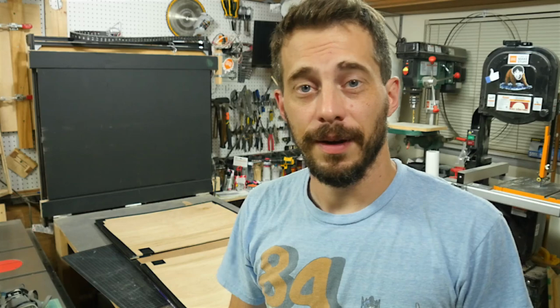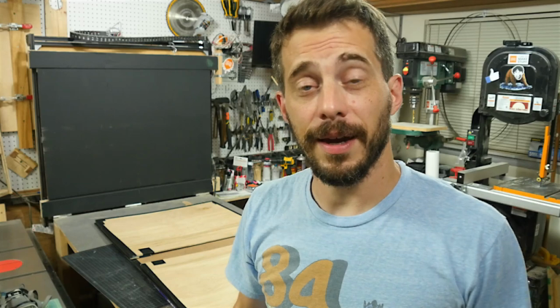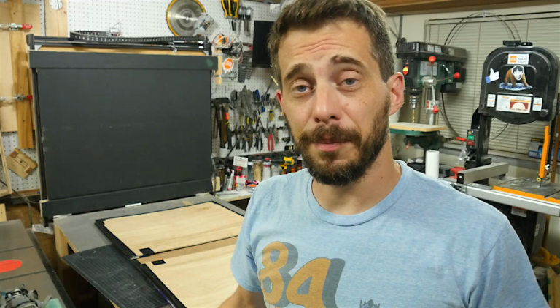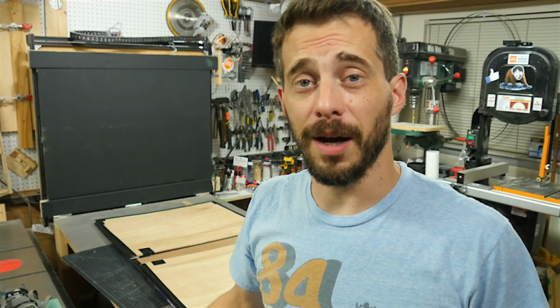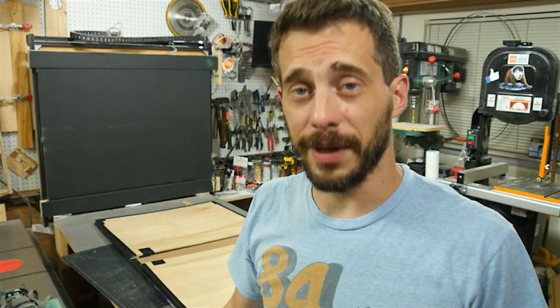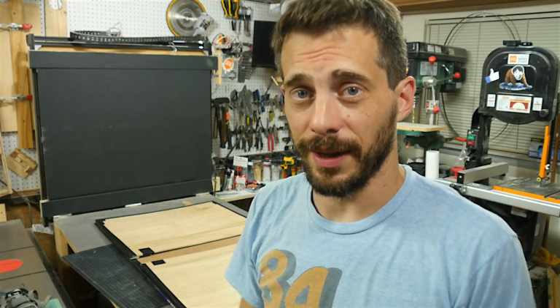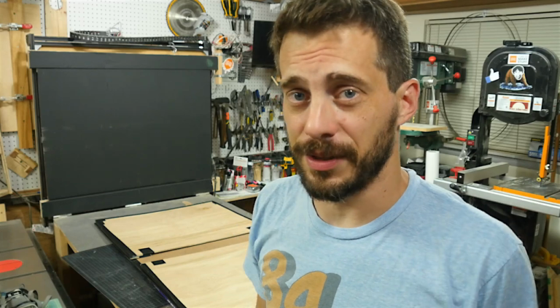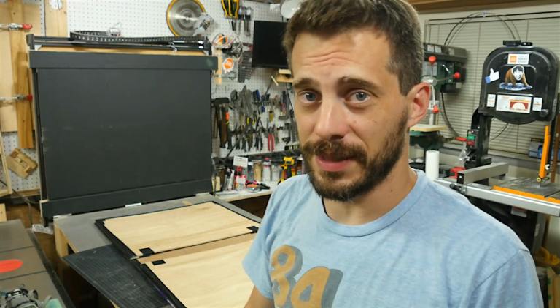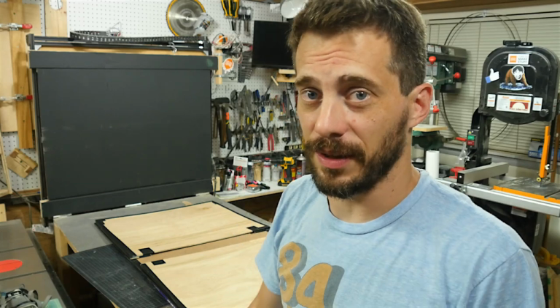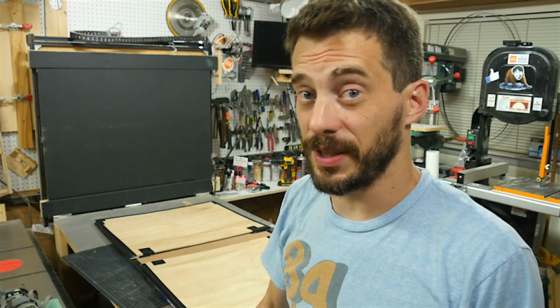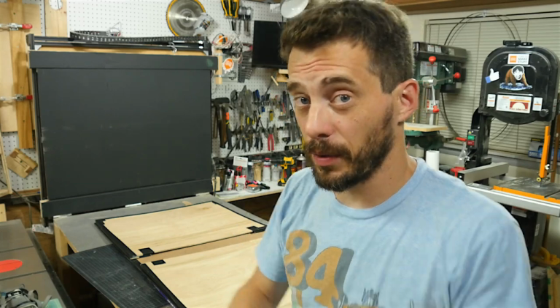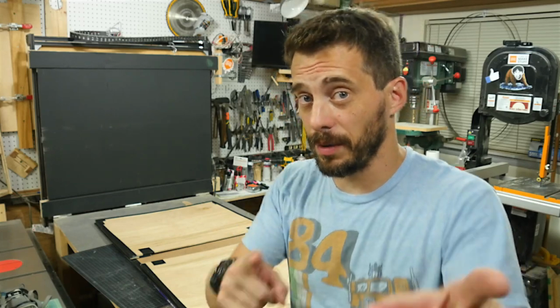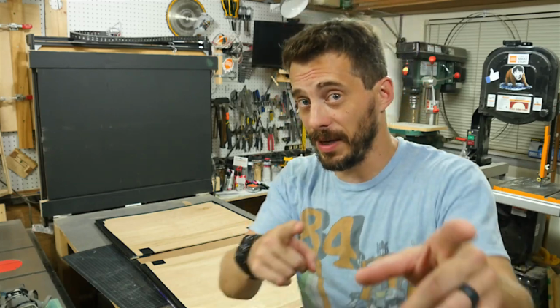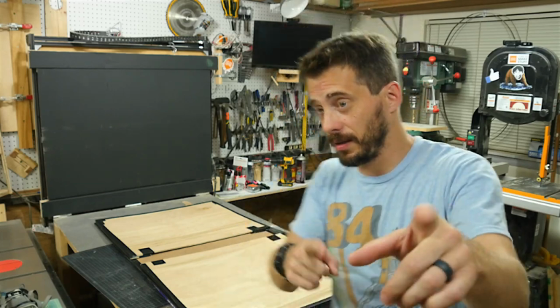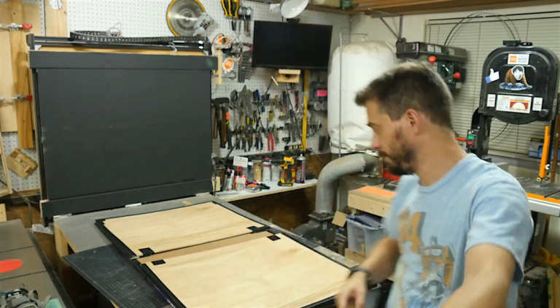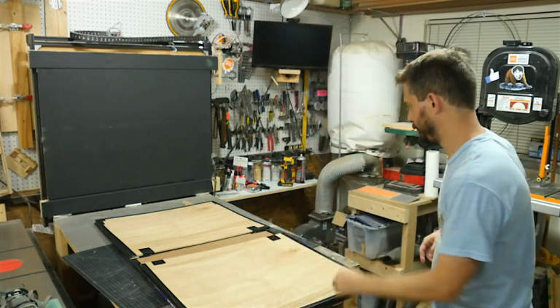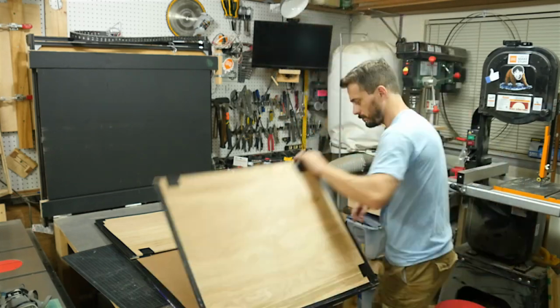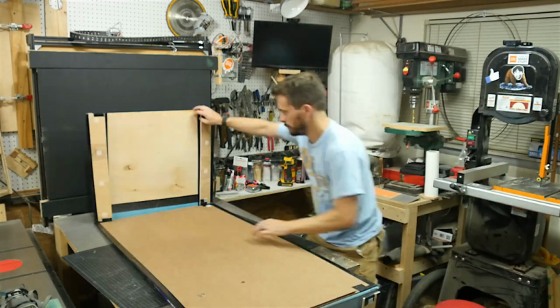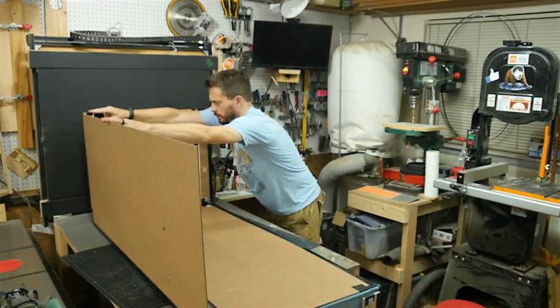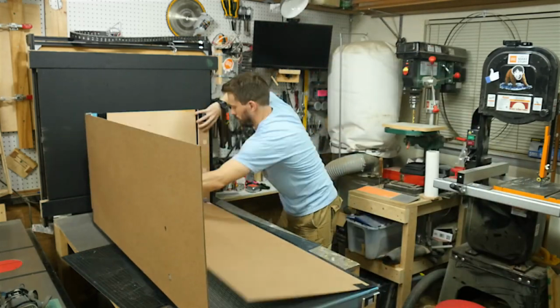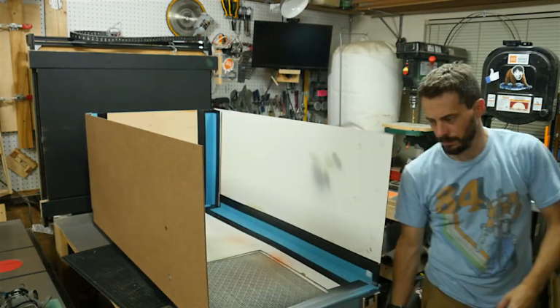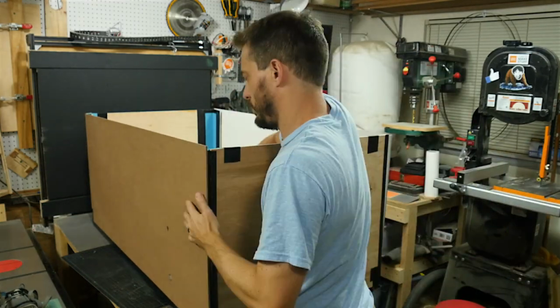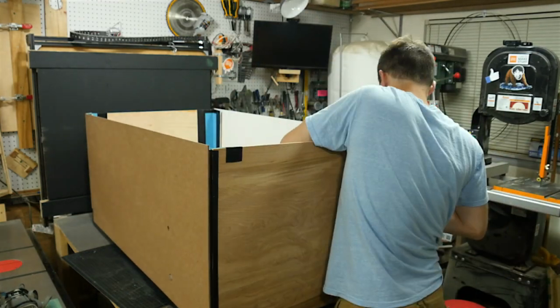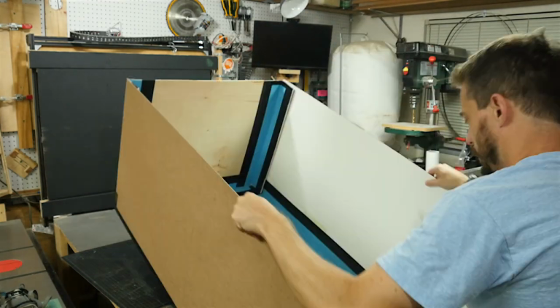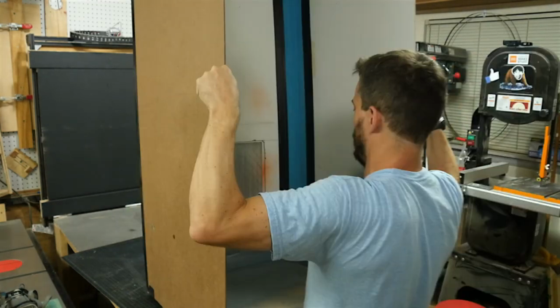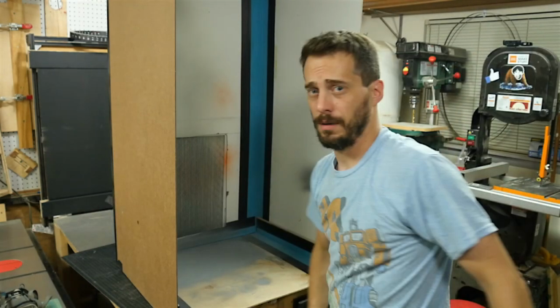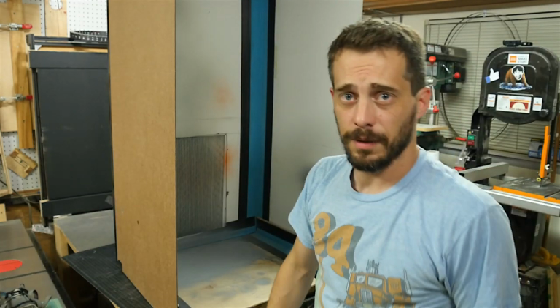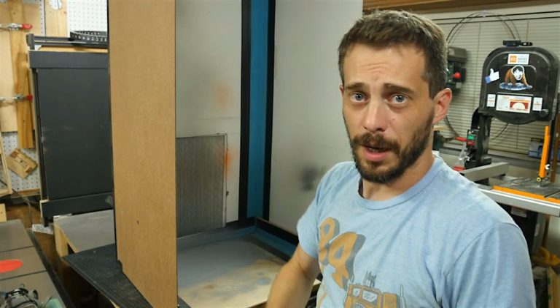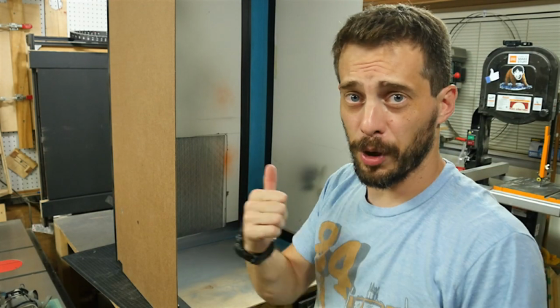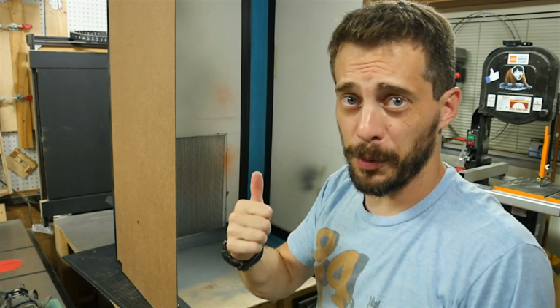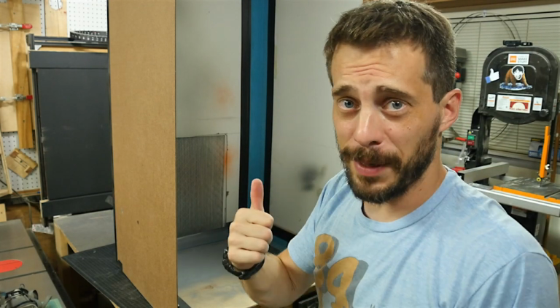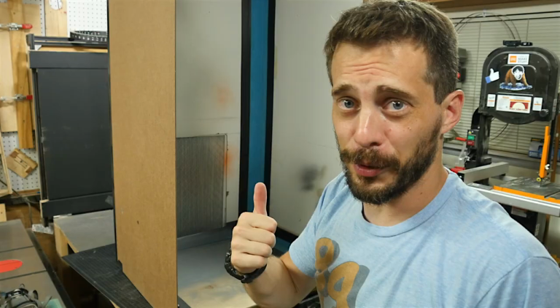Hey, I'm Bob and I like to make stuff. Today we're going to make a portable paint booth.